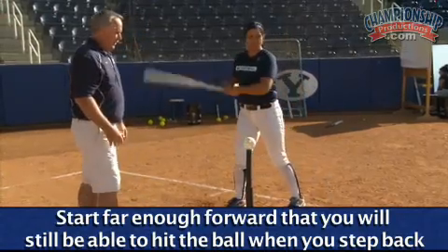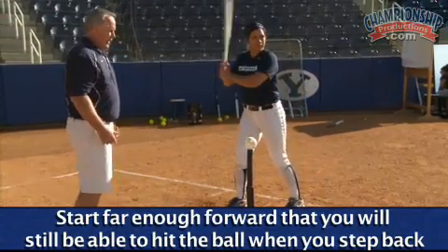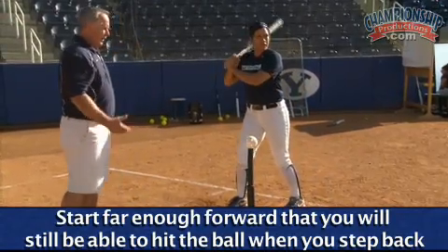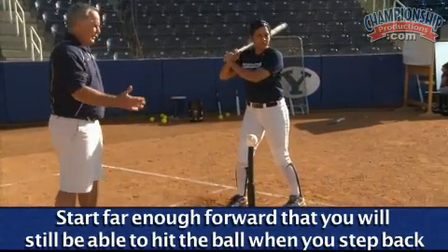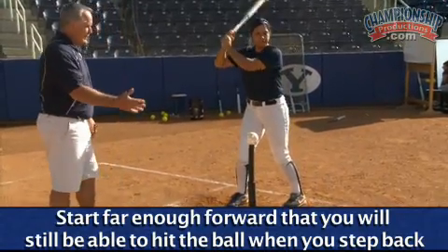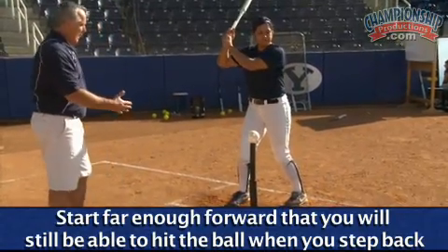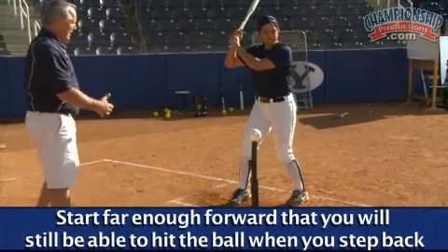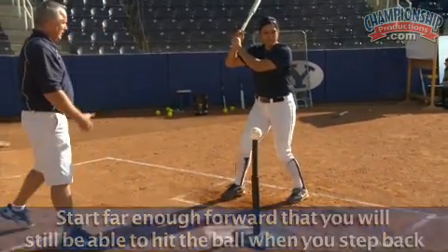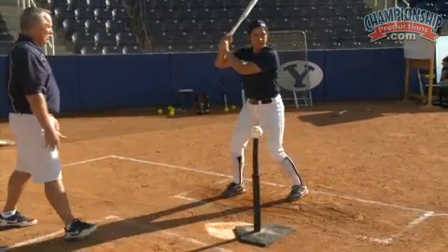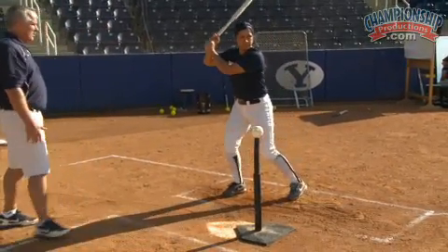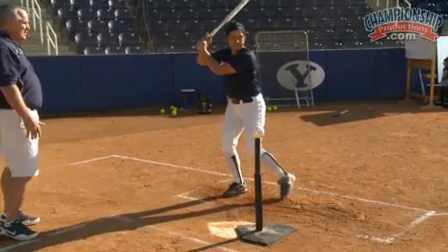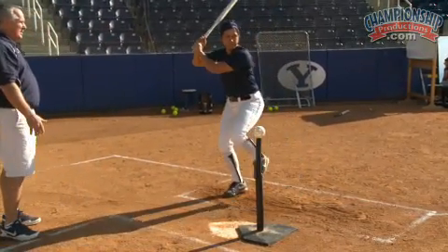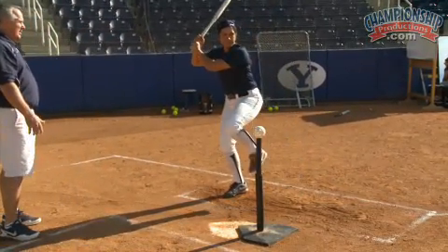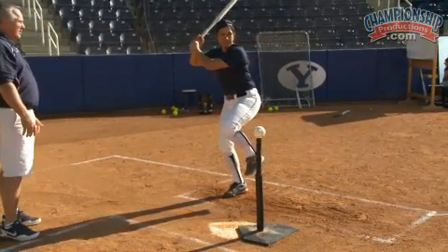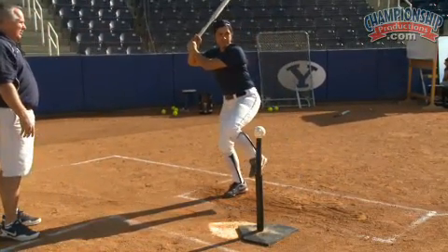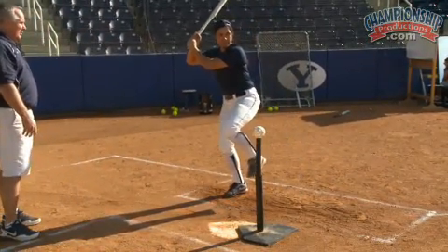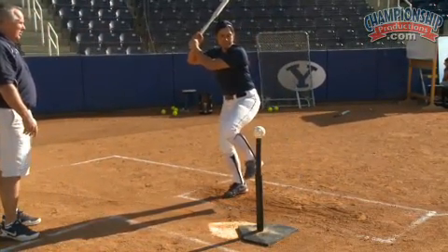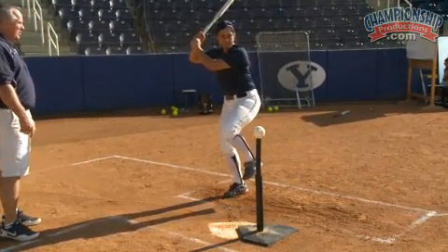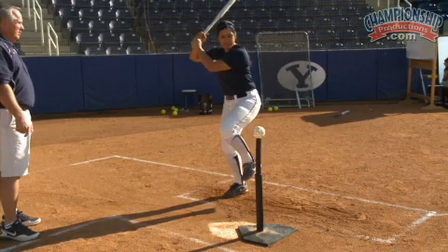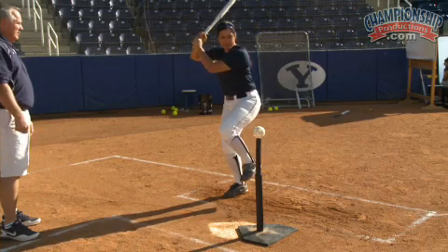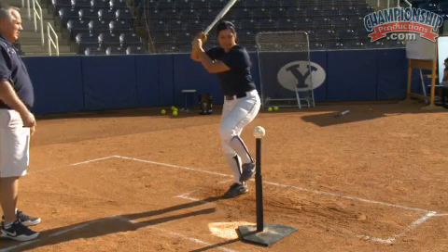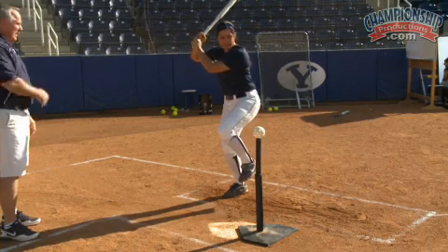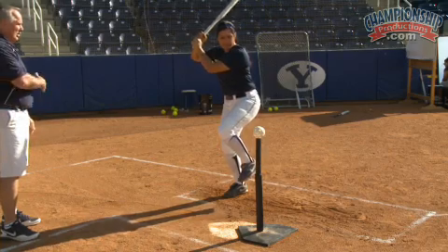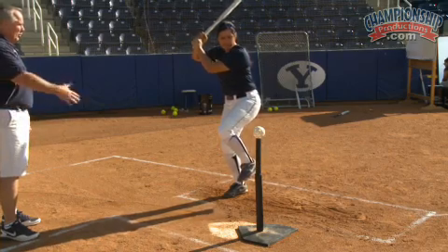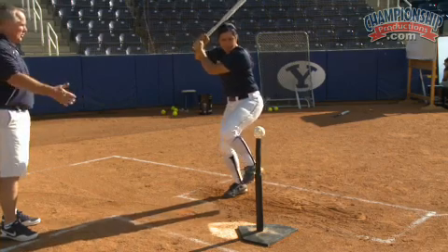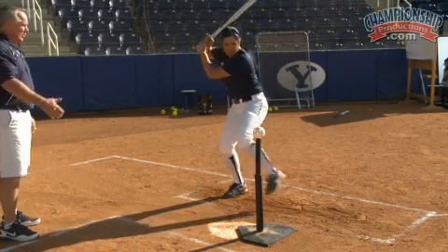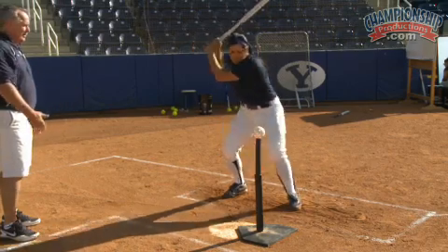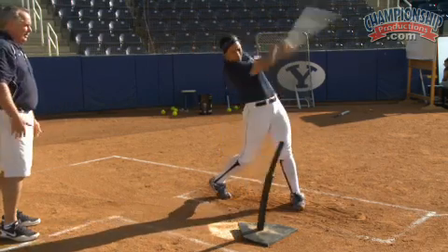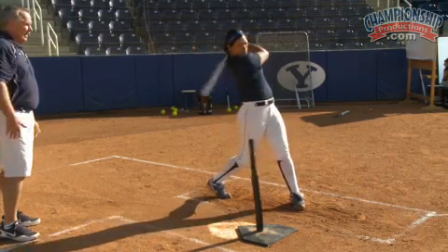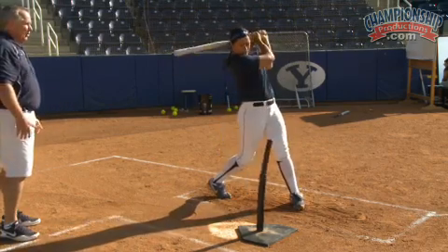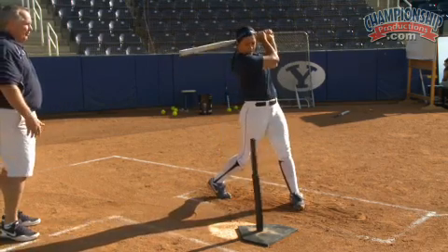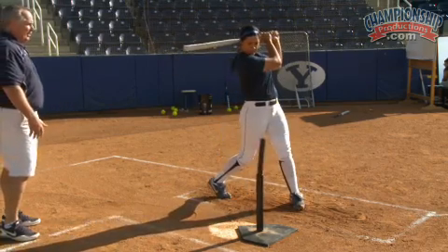Okay ready, step back and hold it, look at the ball and go — push through it and hold your finish.